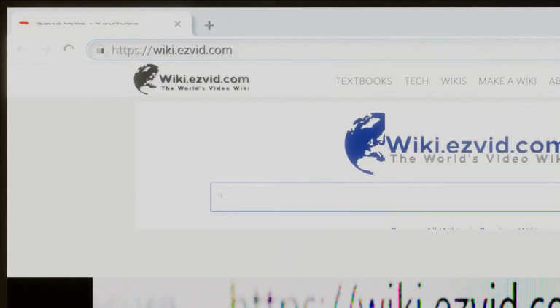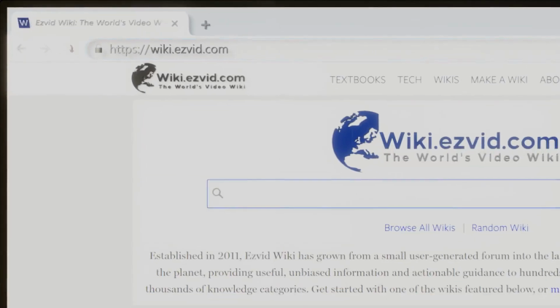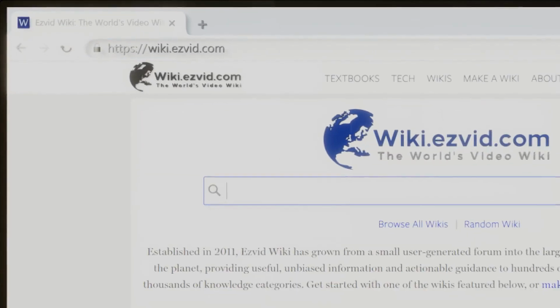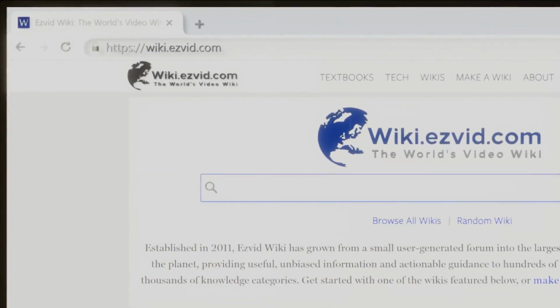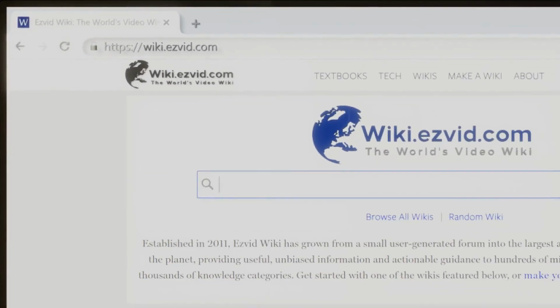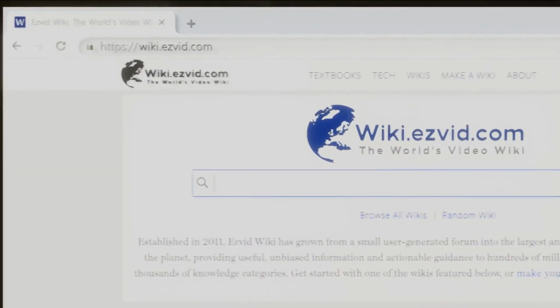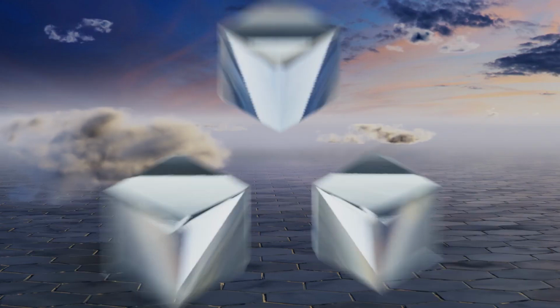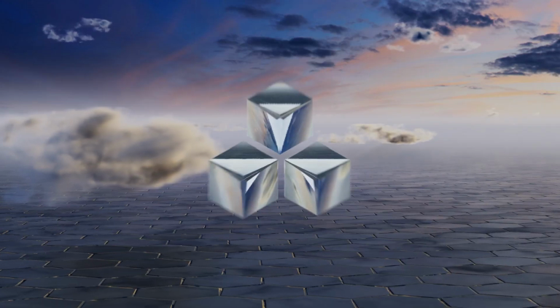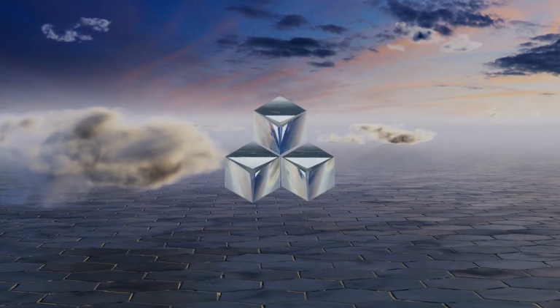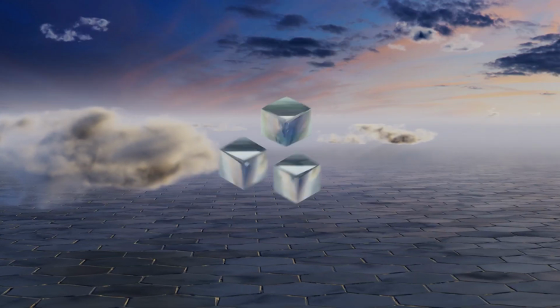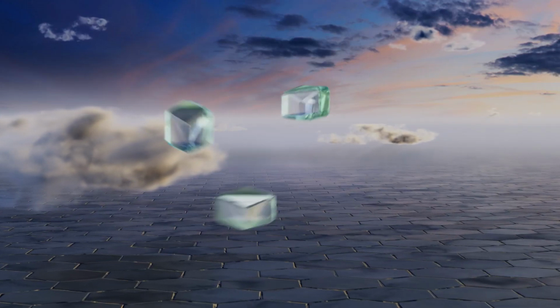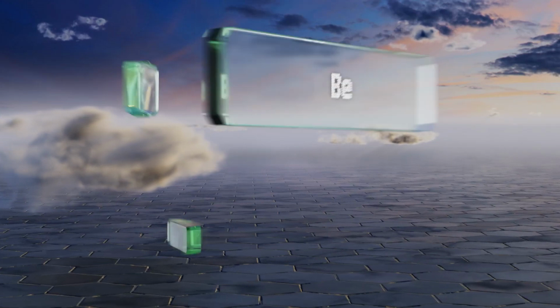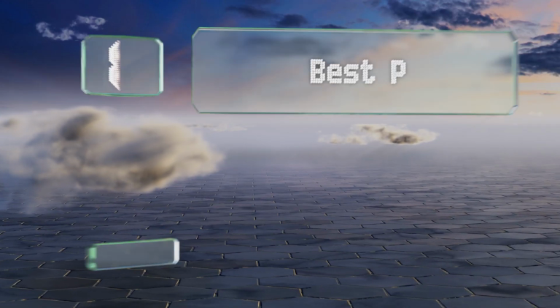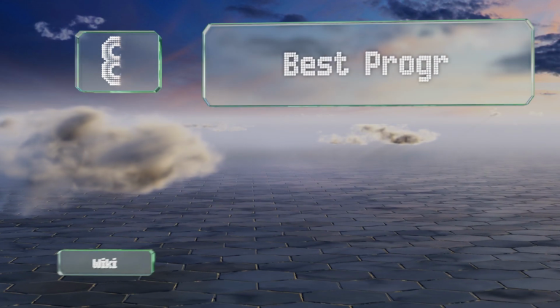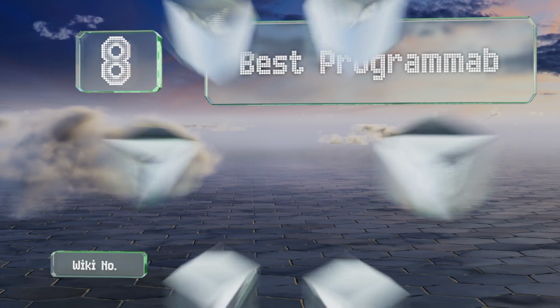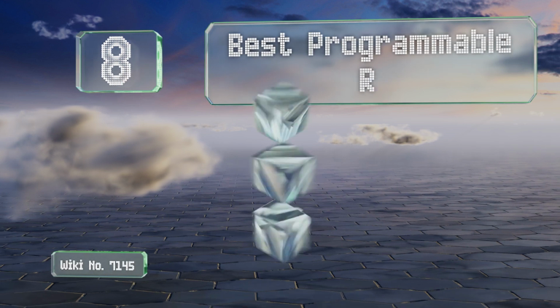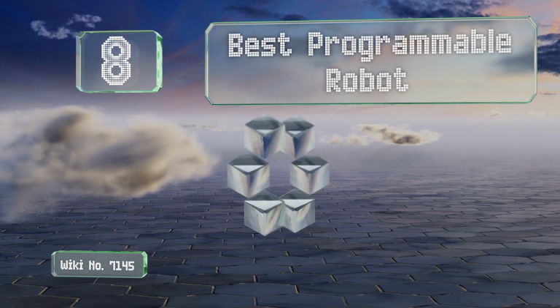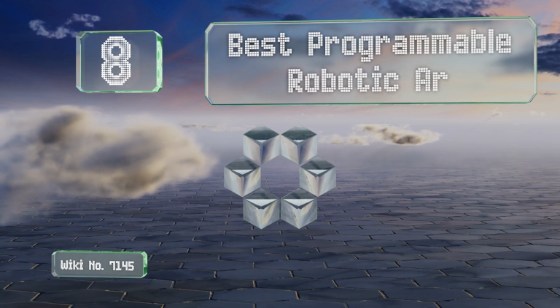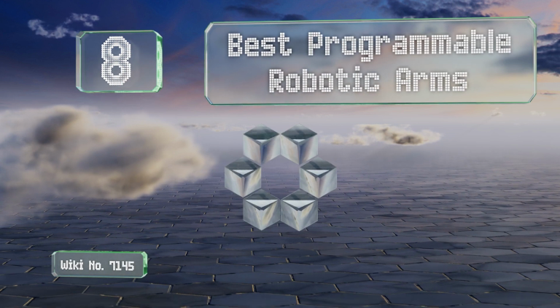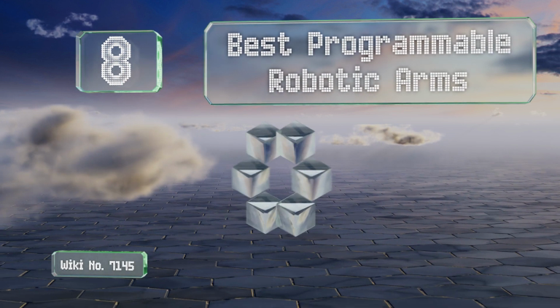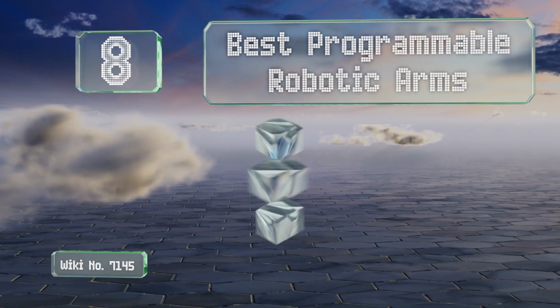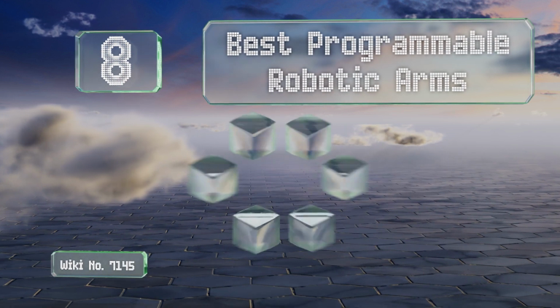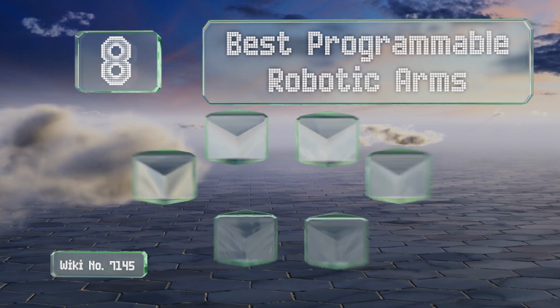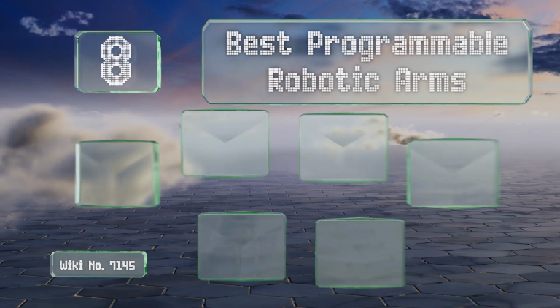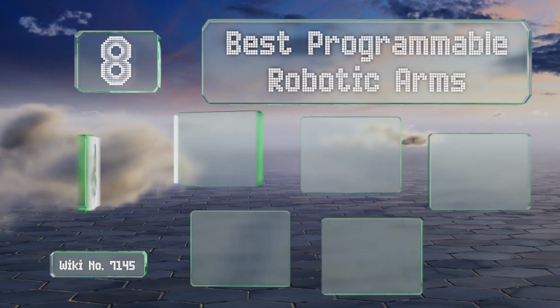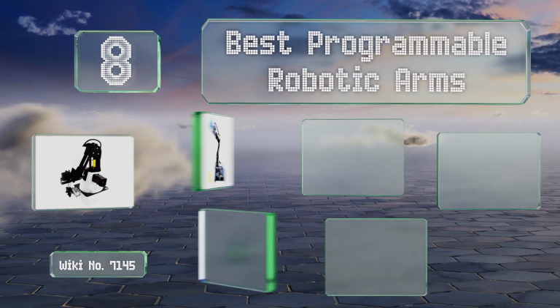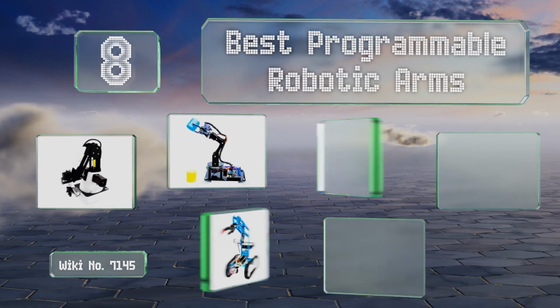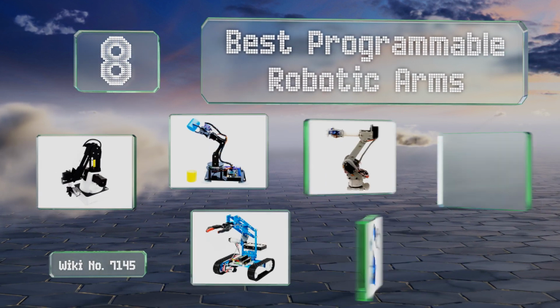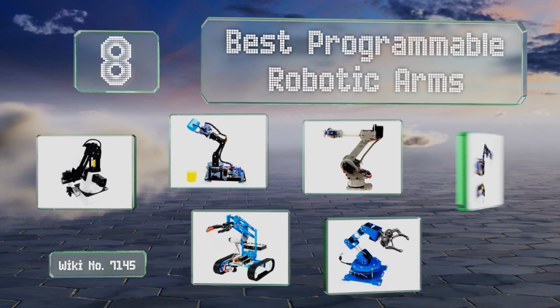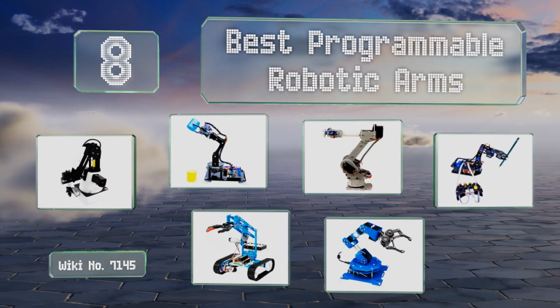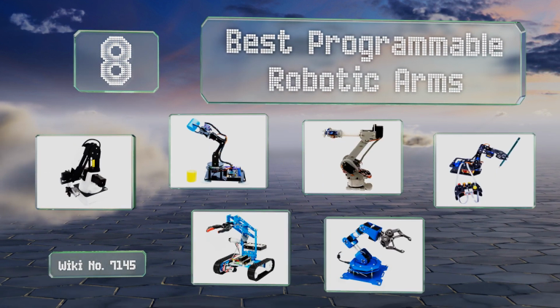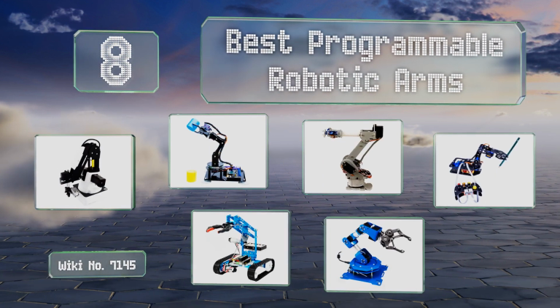EasyVid presents the eight best programmable robotic arms. Let's get started with the list.